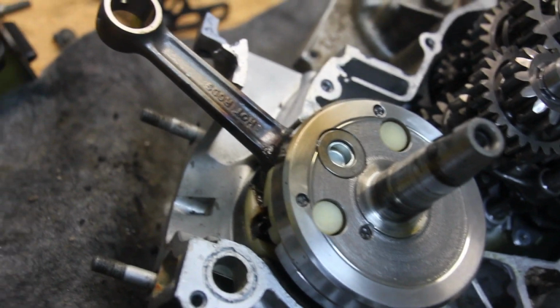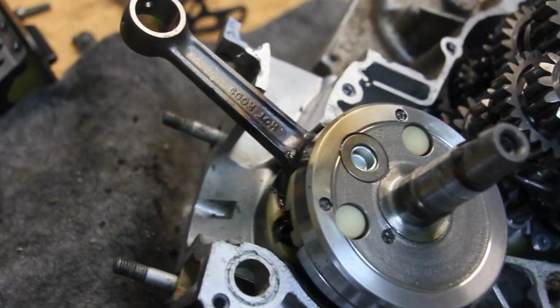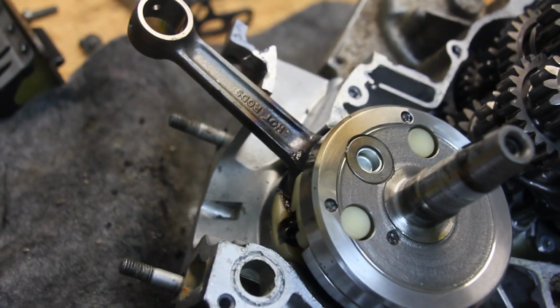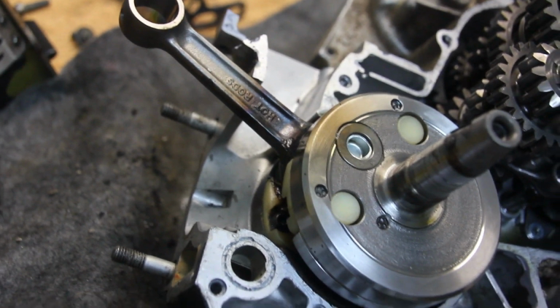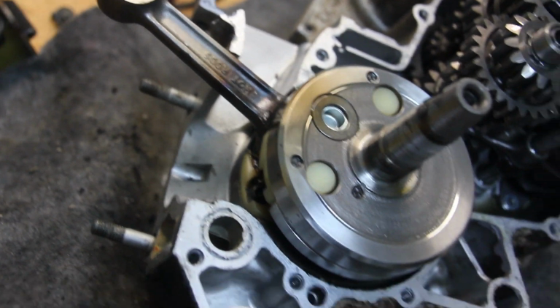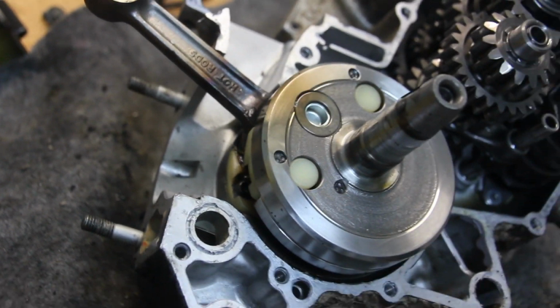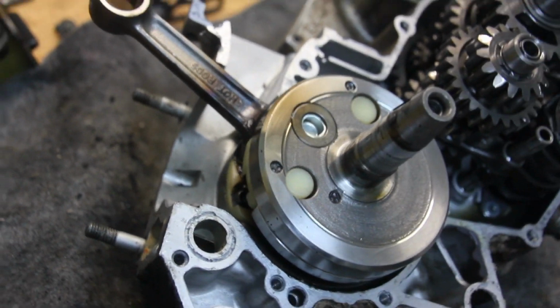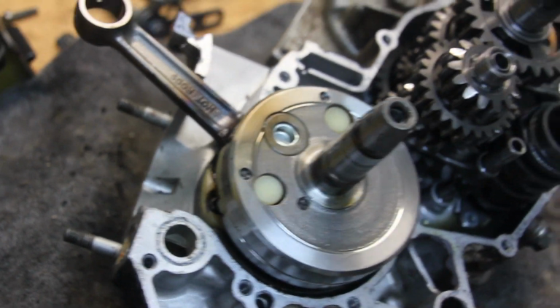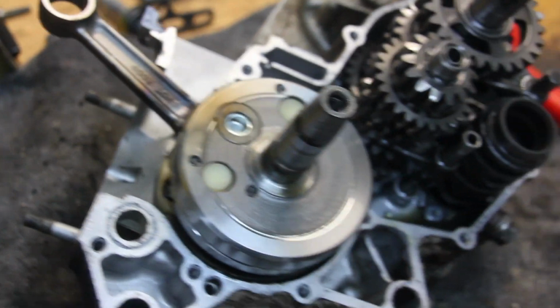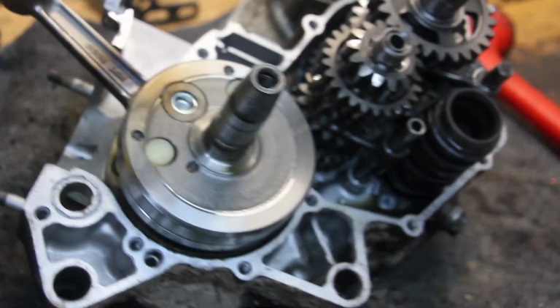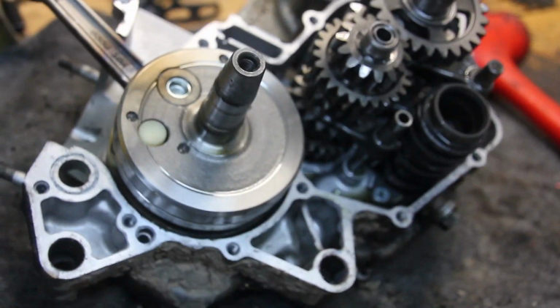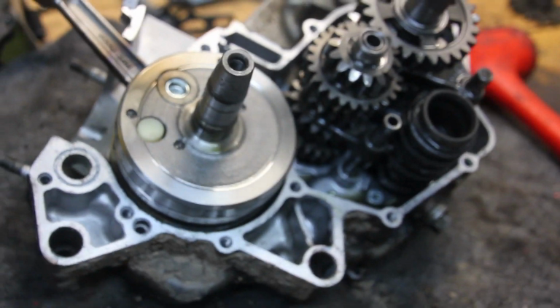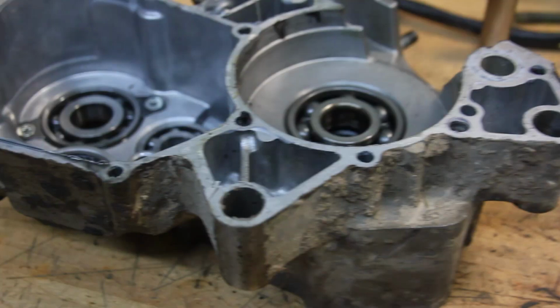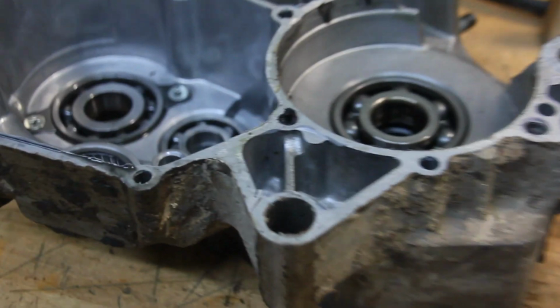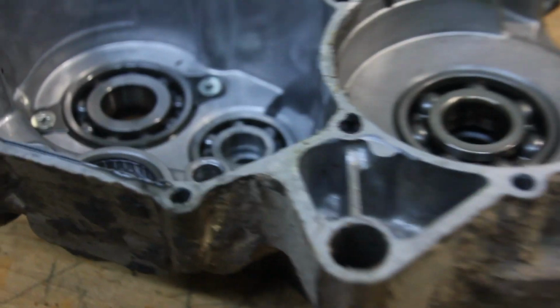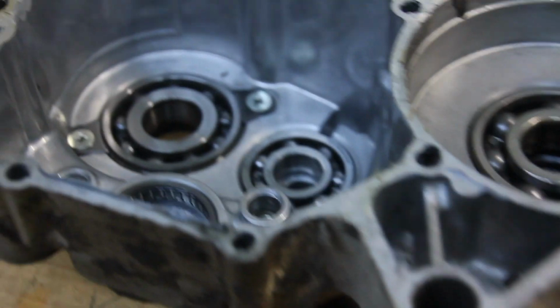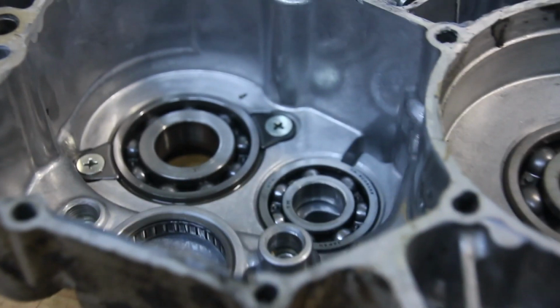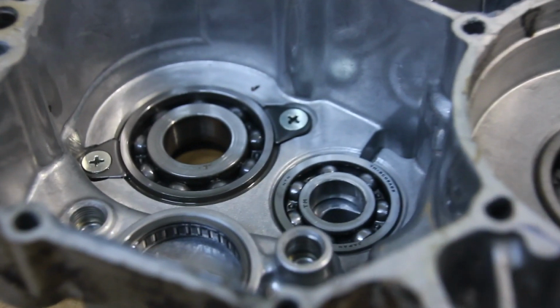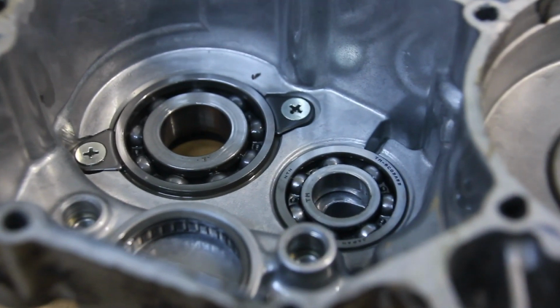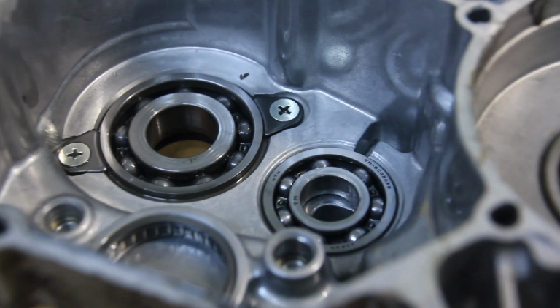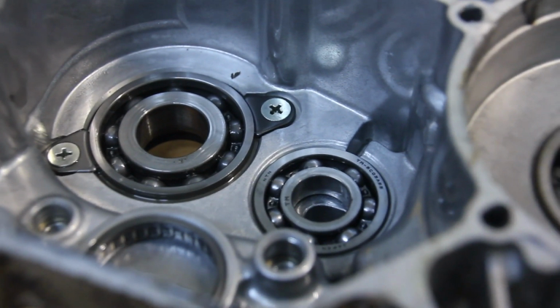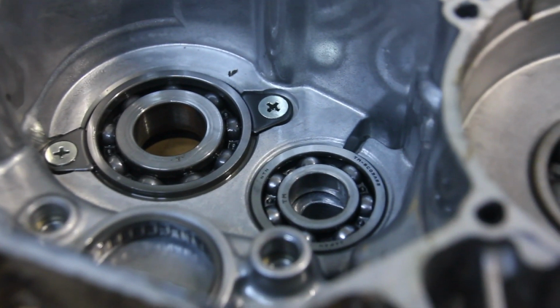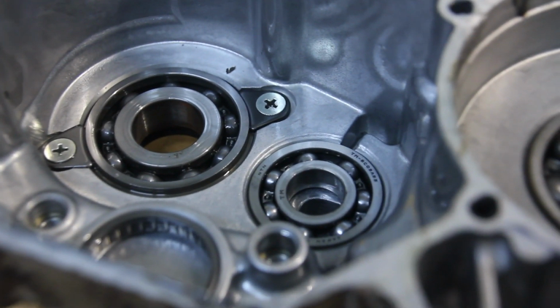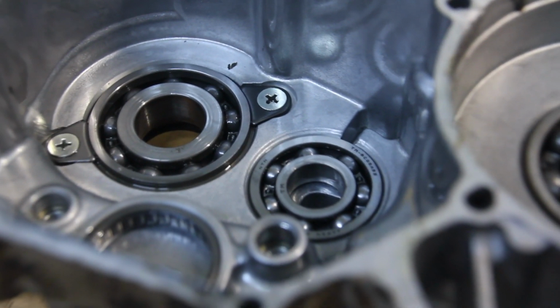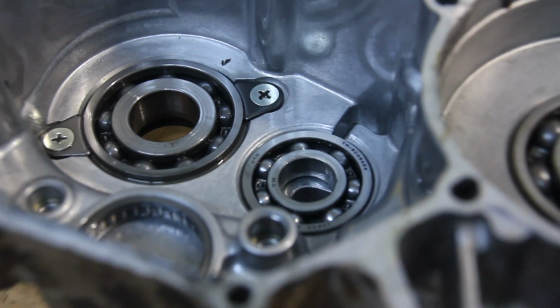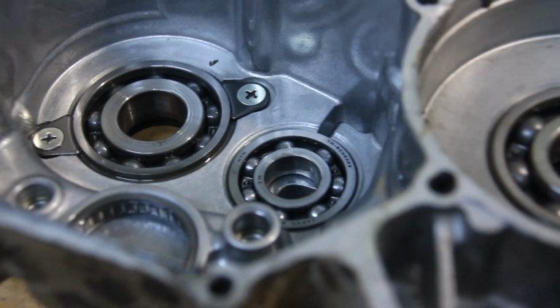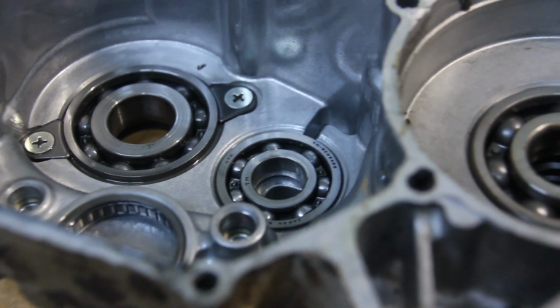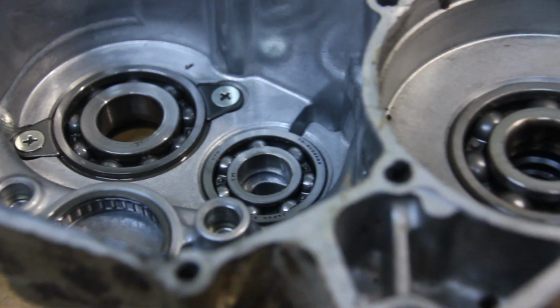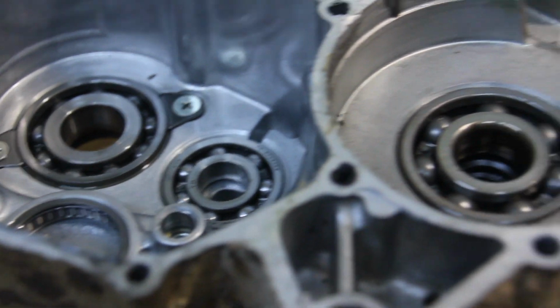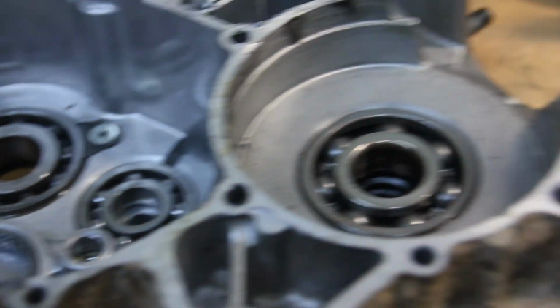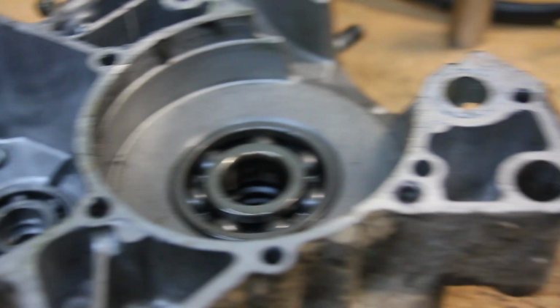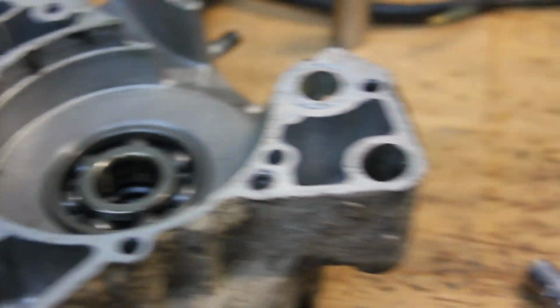So it needs a new crank, and a couple new bearings in here too — some are a little rough.